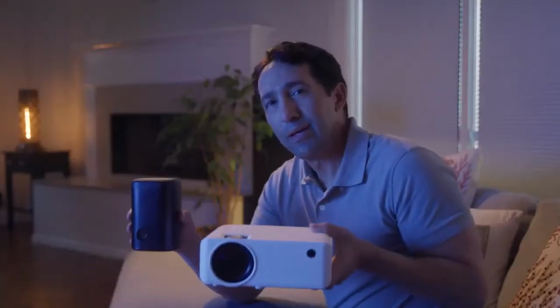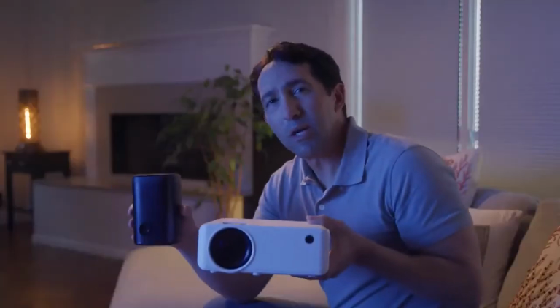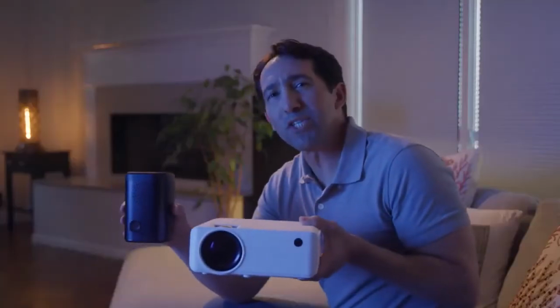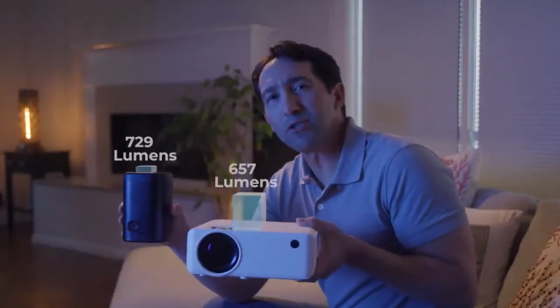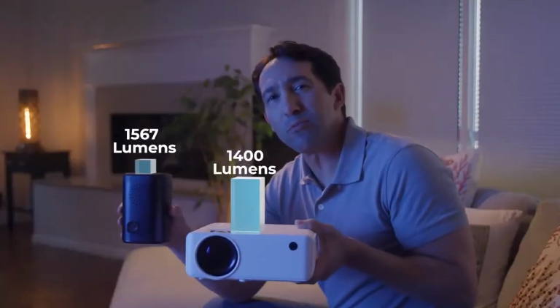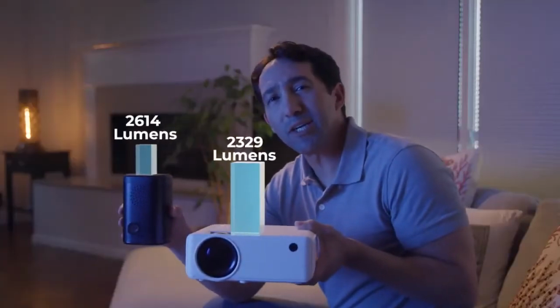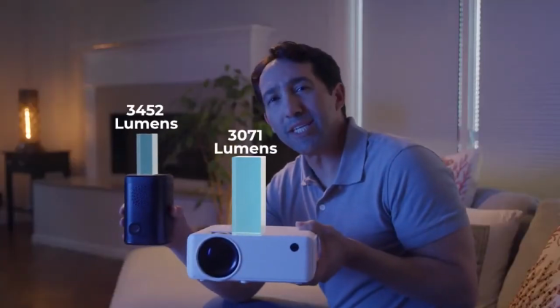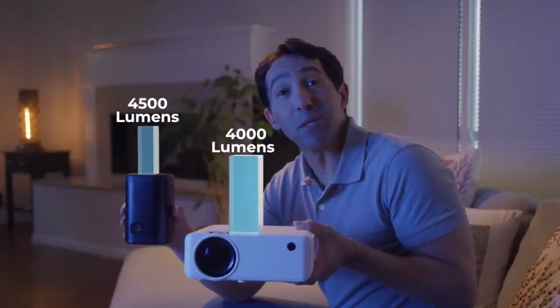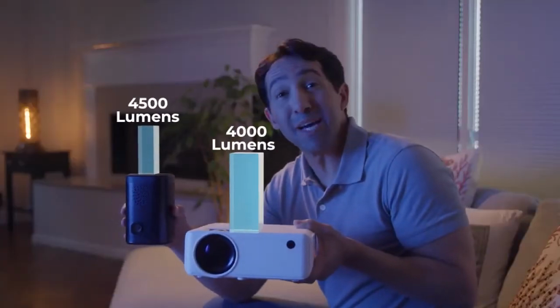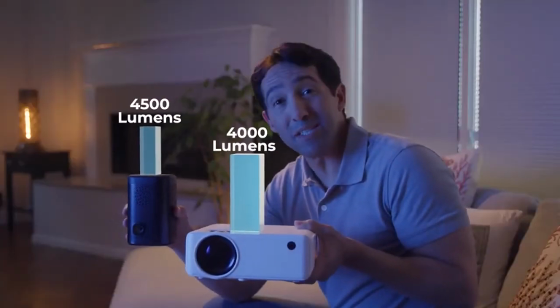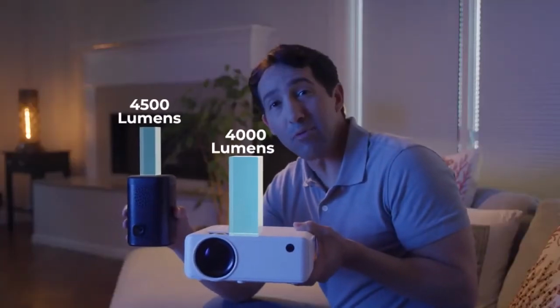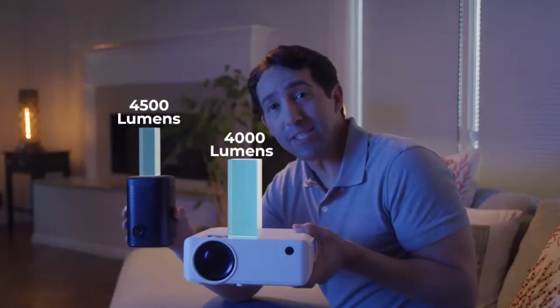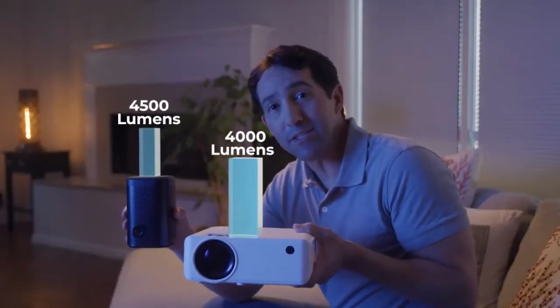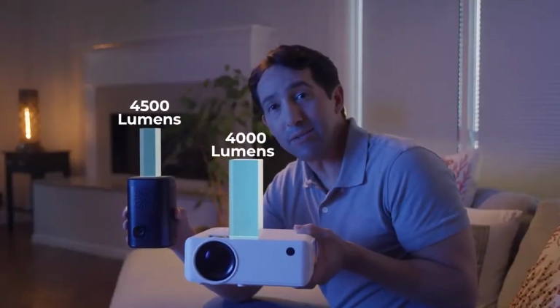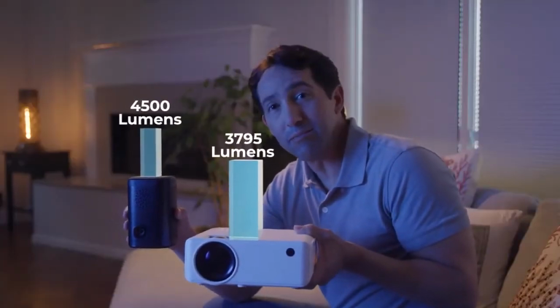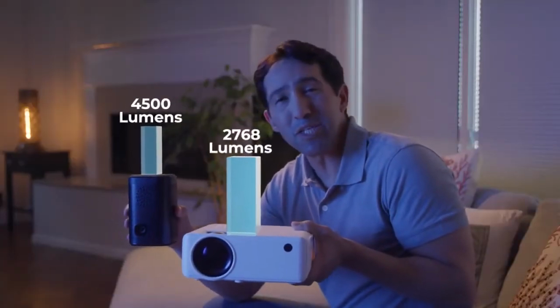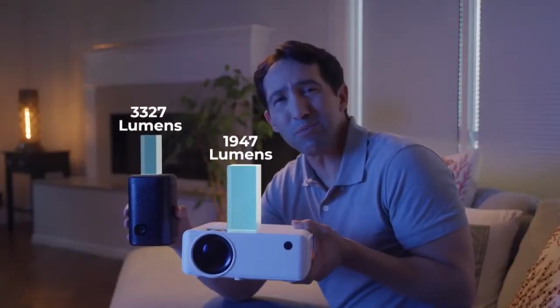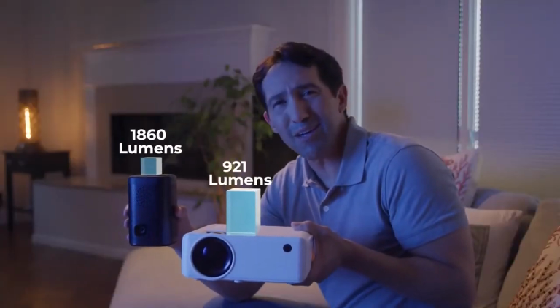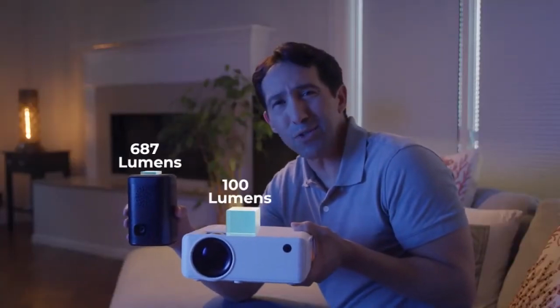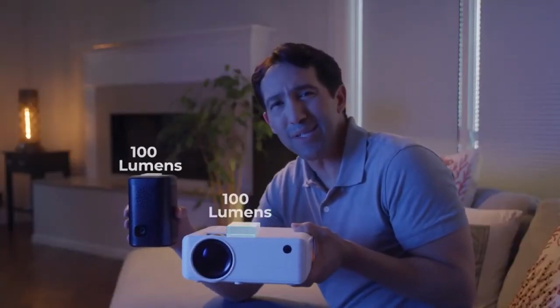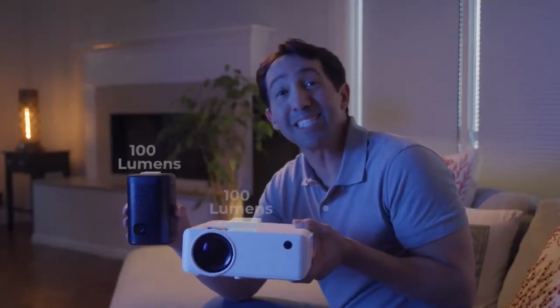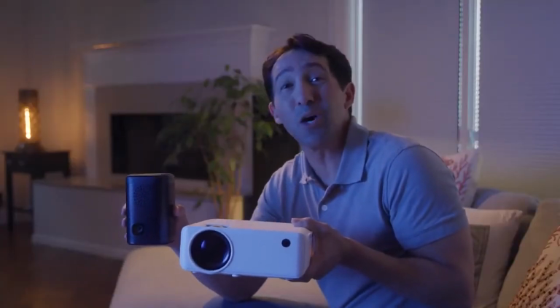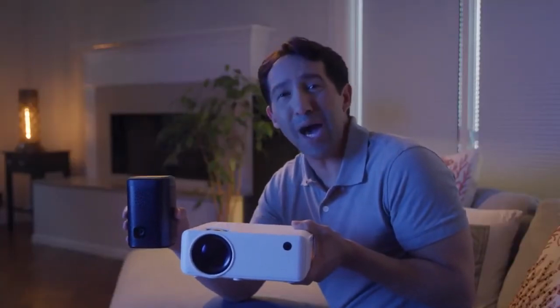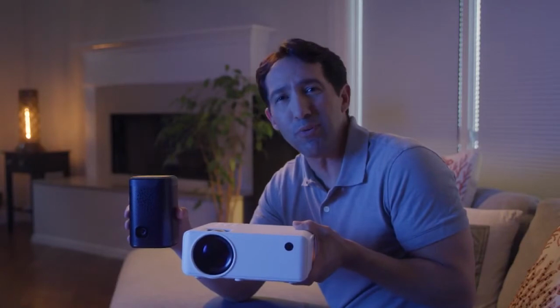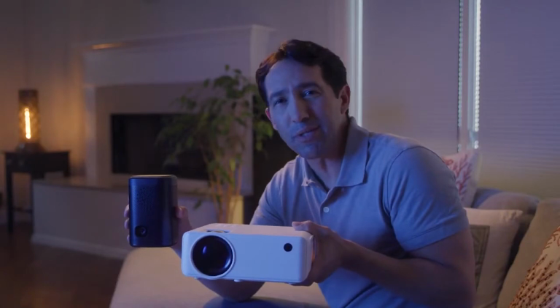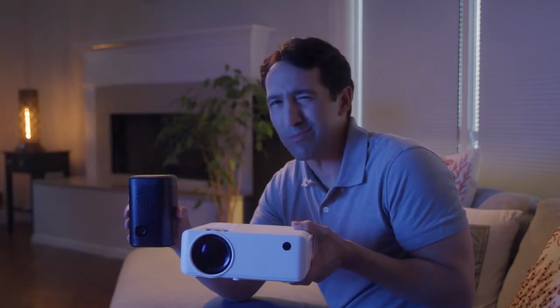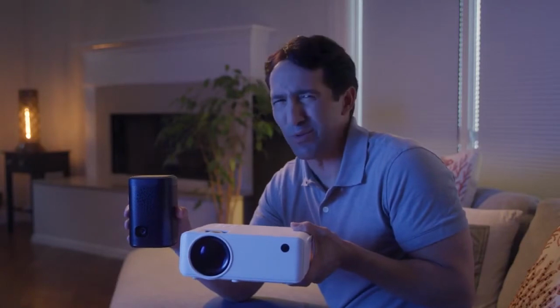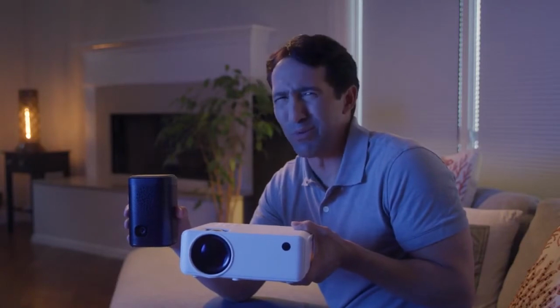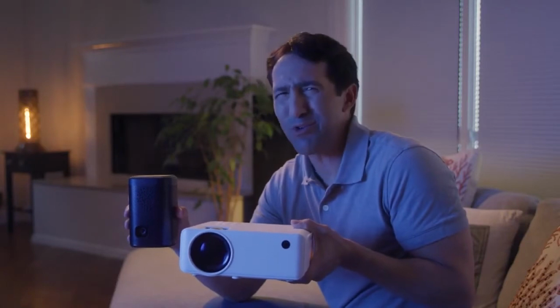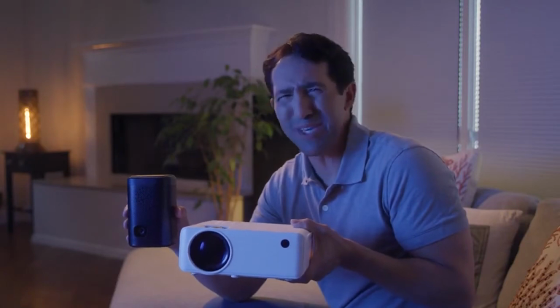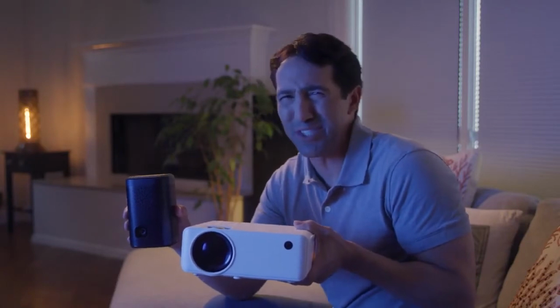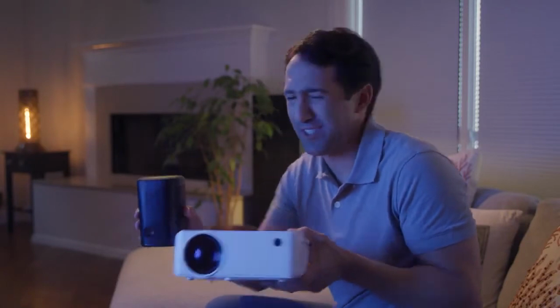Some projectors are marketed as the best and the brightest, but when it comes down to it, it's low output with blurry images.